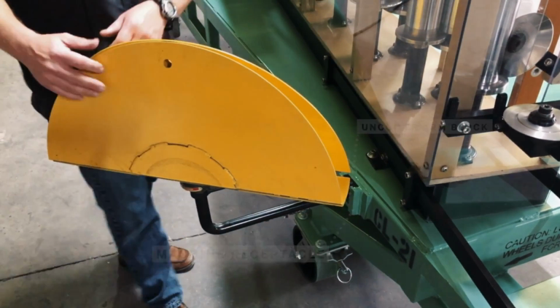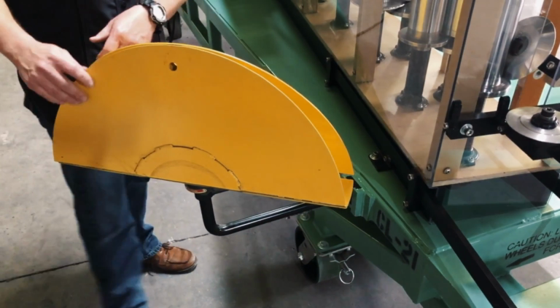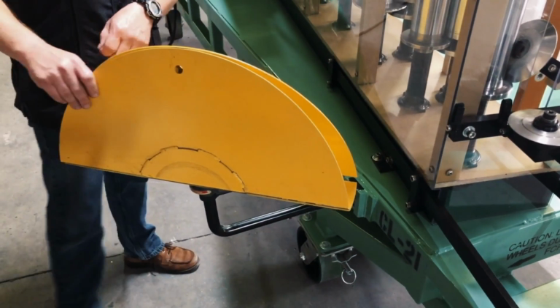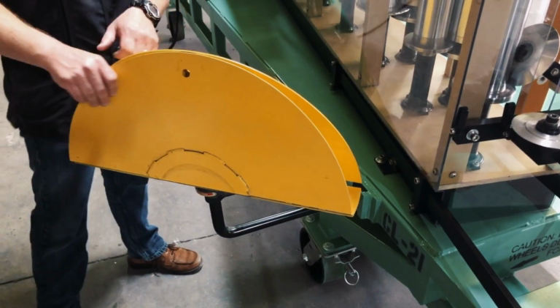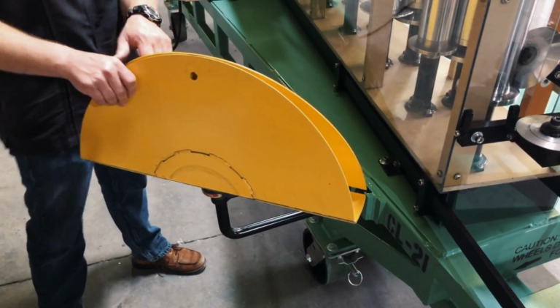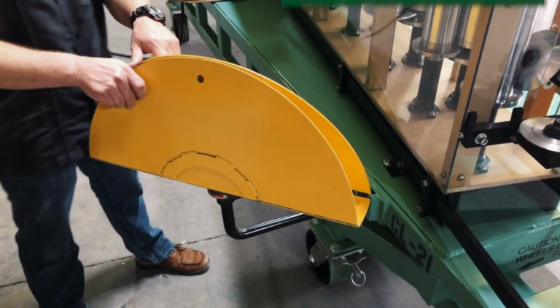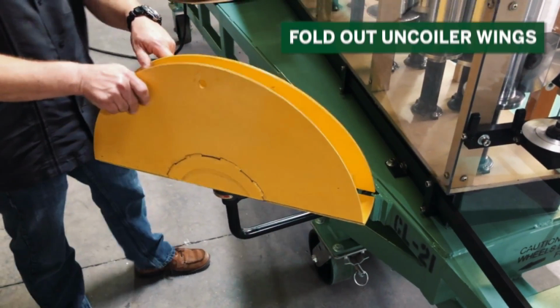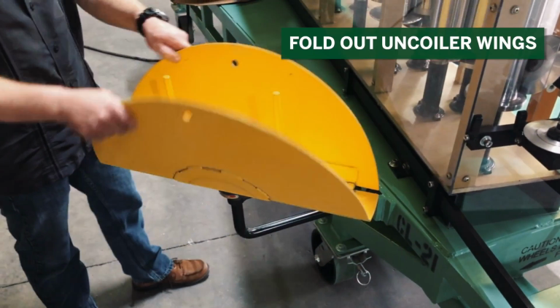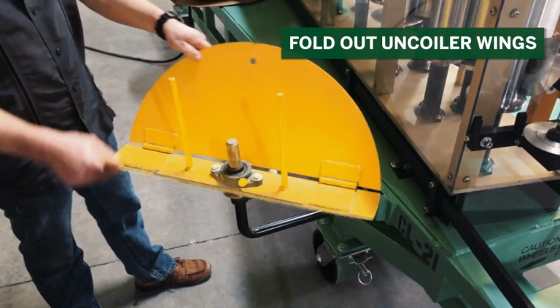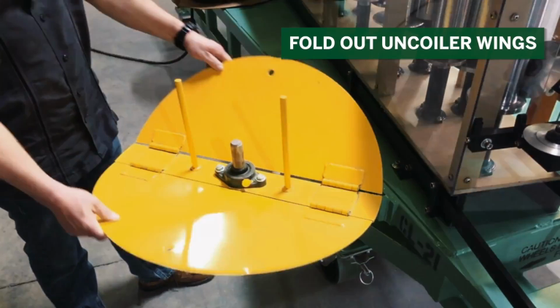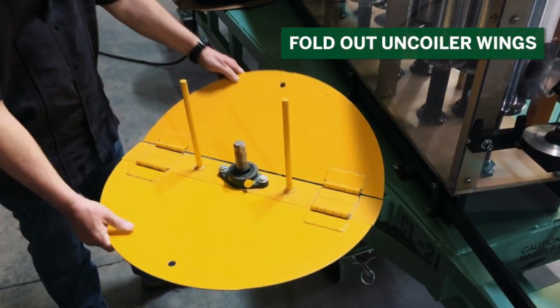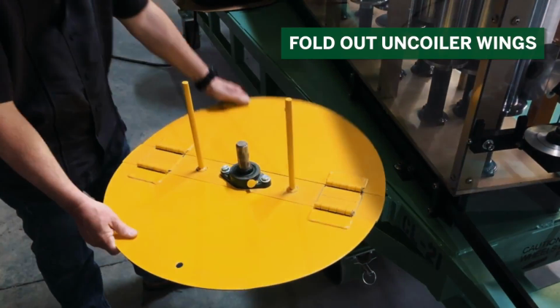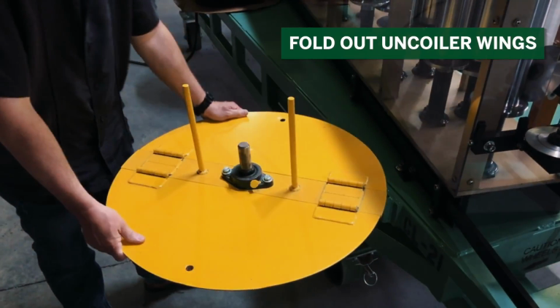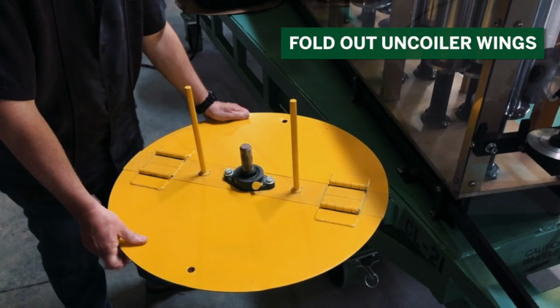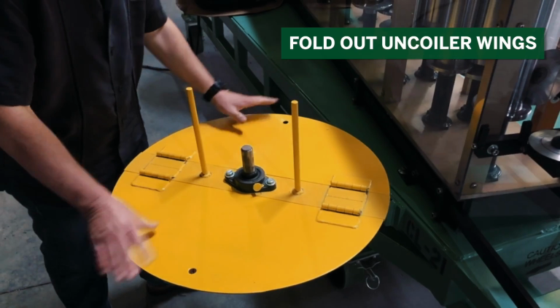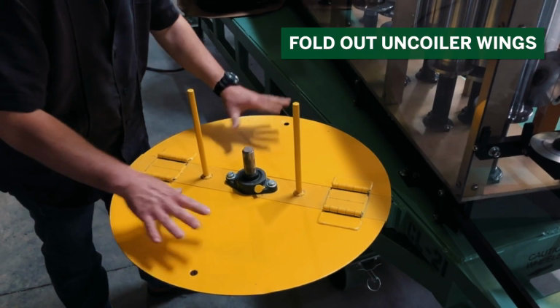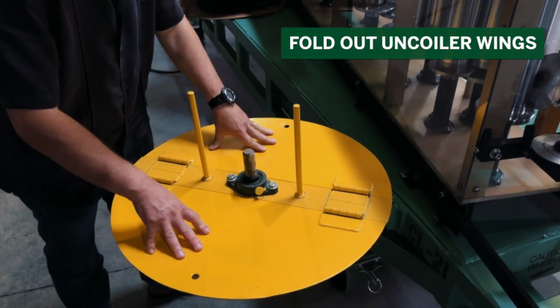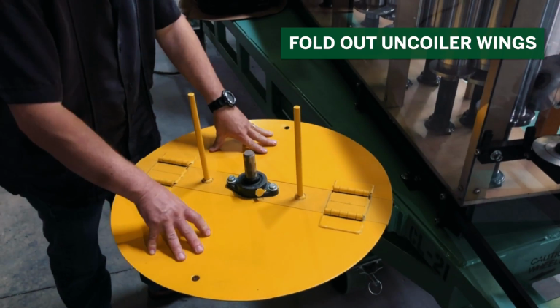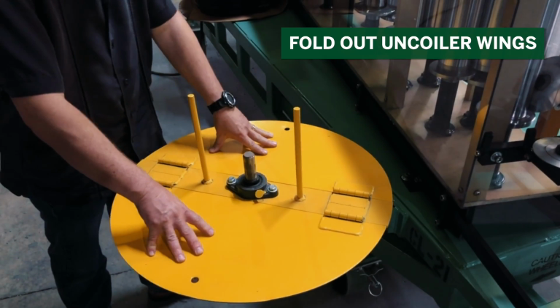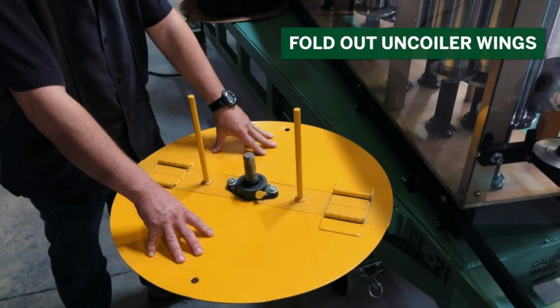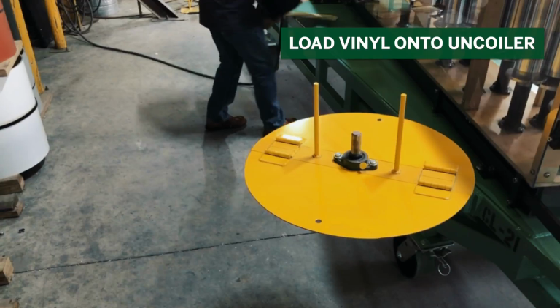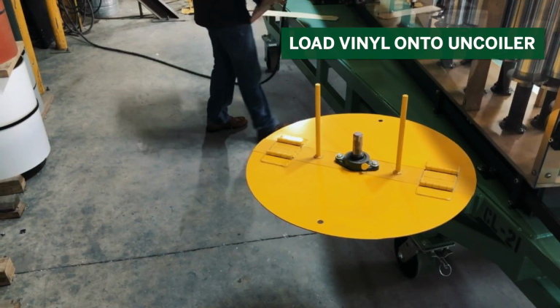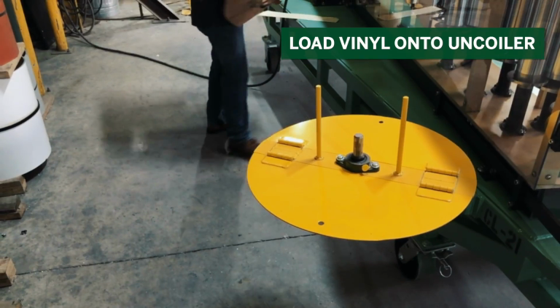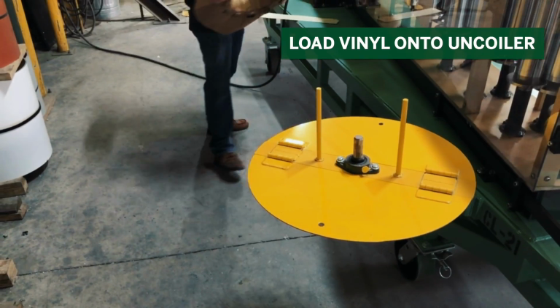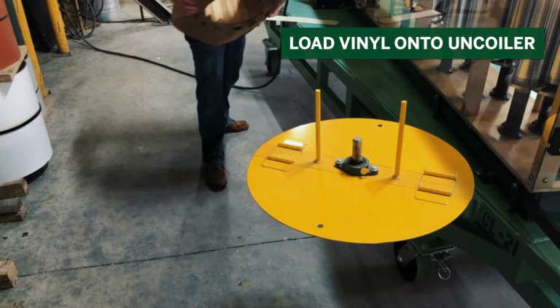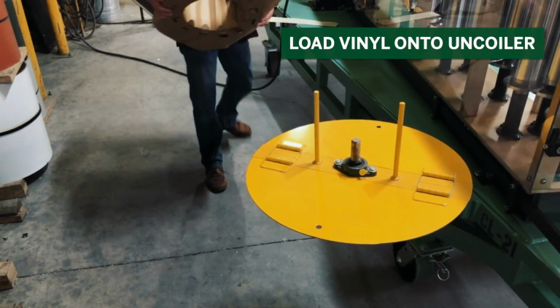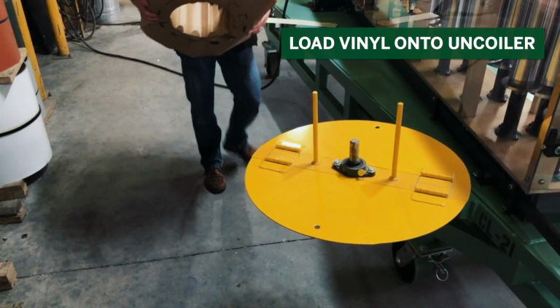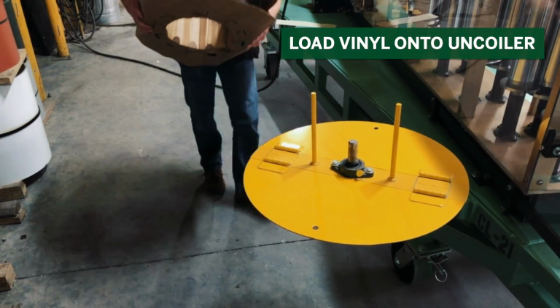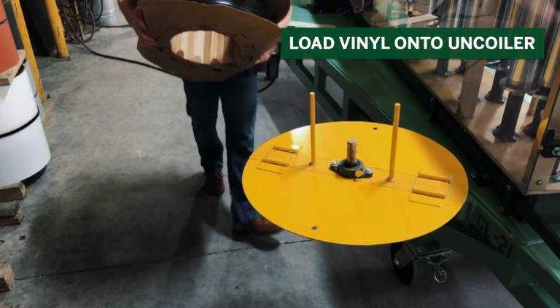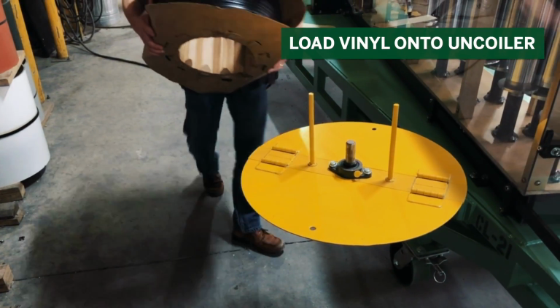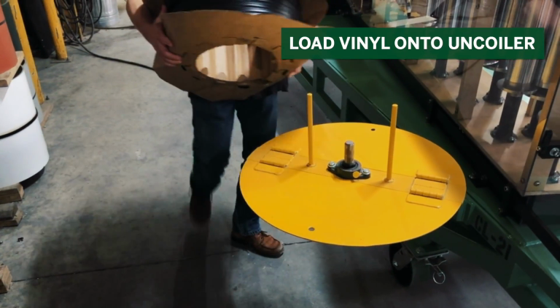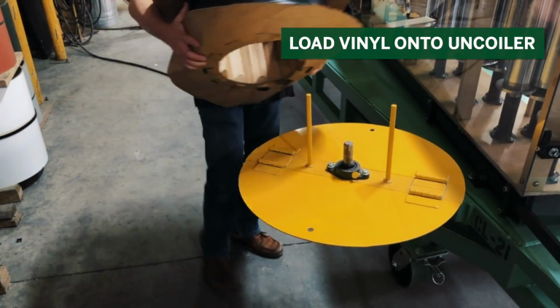Fold out the vinyl uncoiler wings, then load the vinyl onto the vinyl uncoiler.